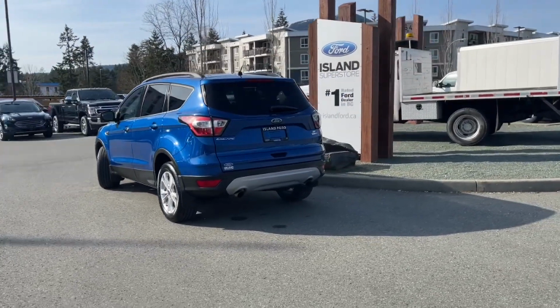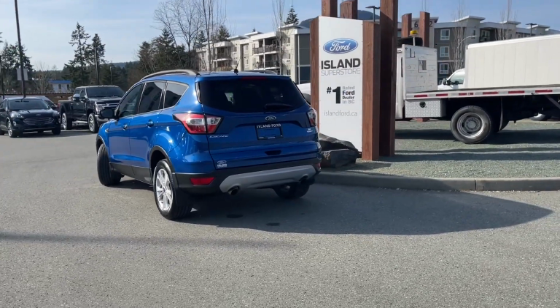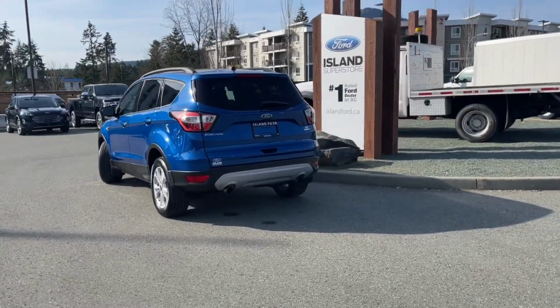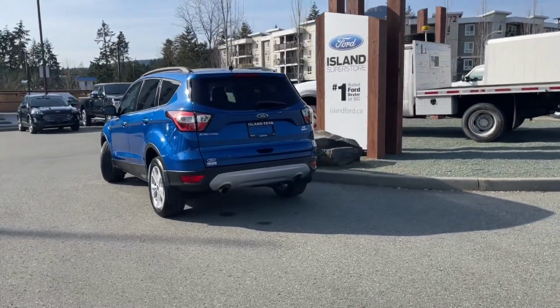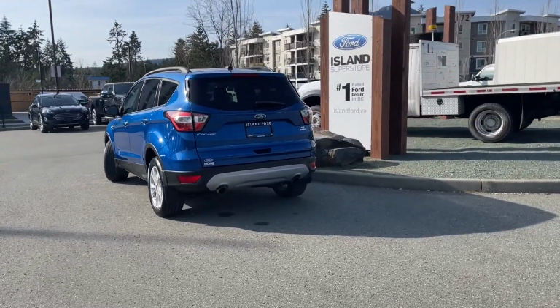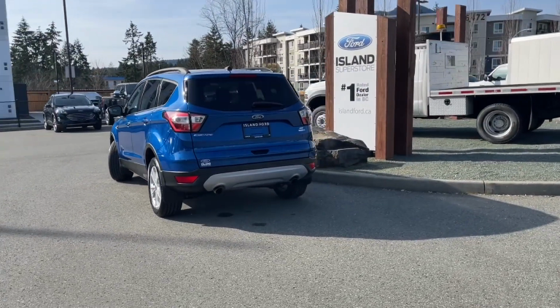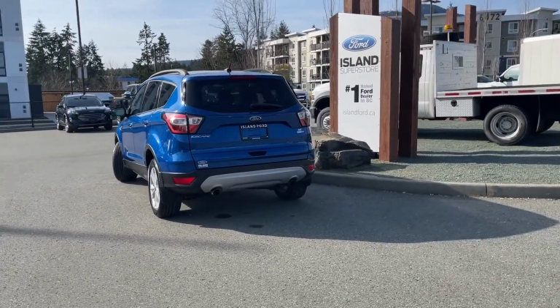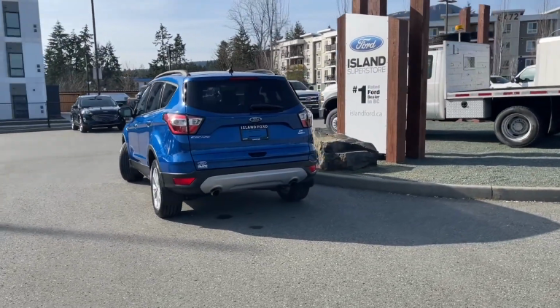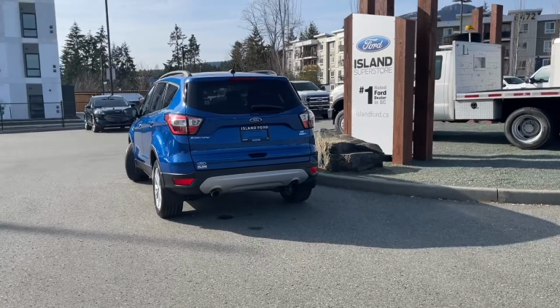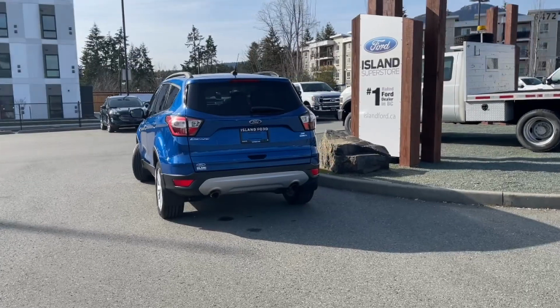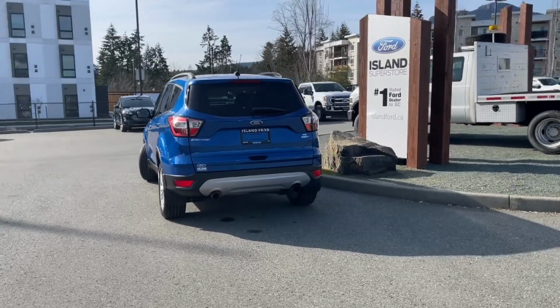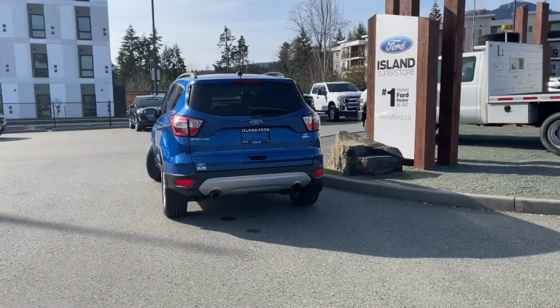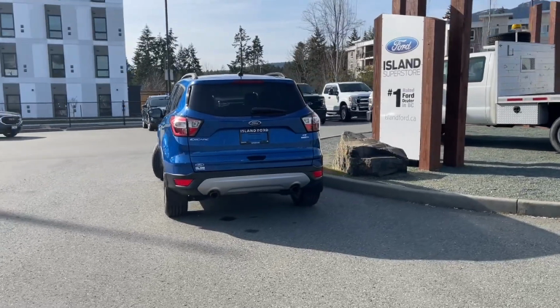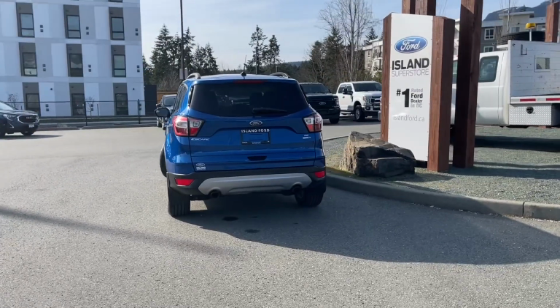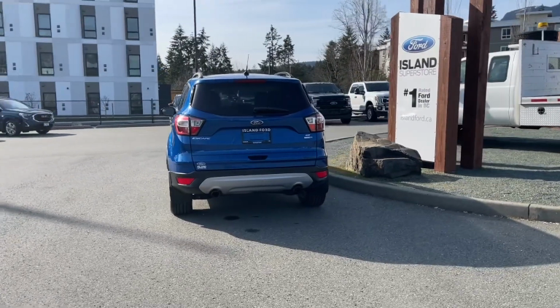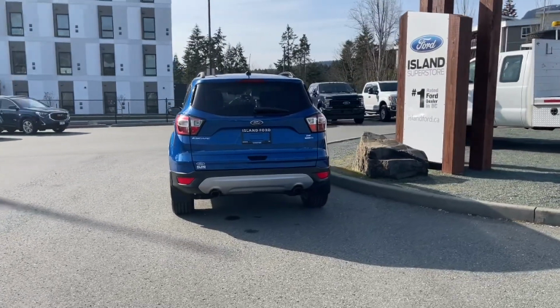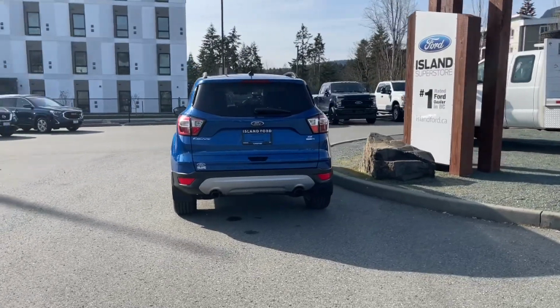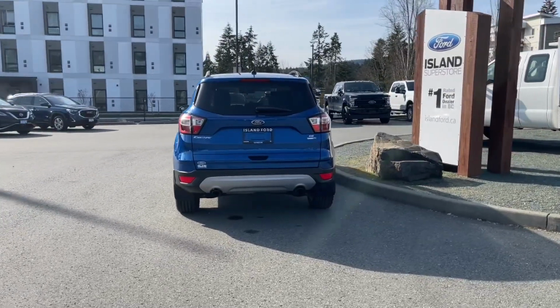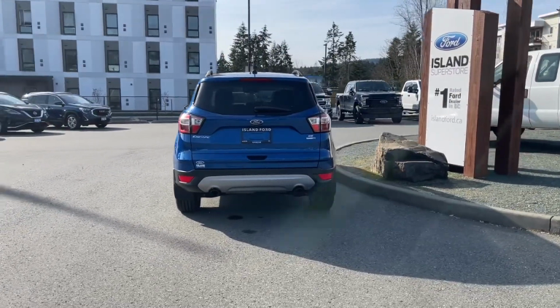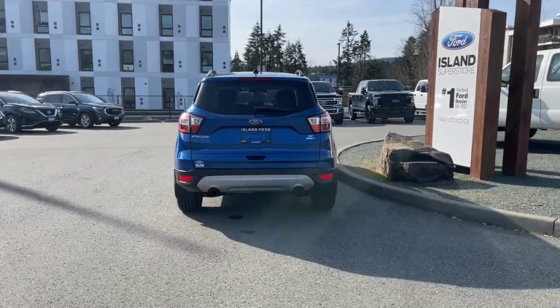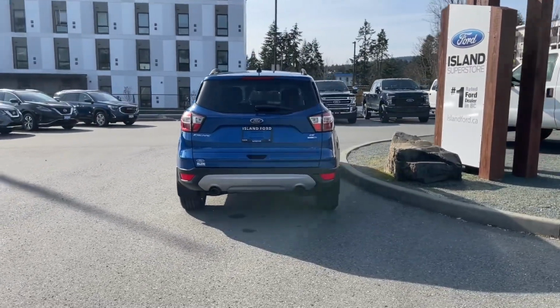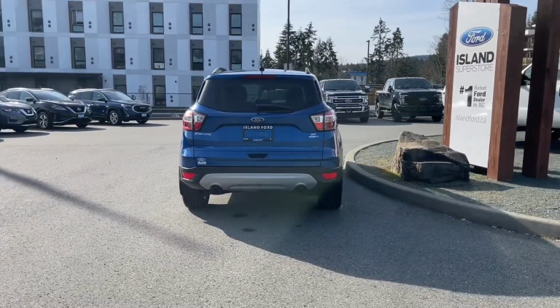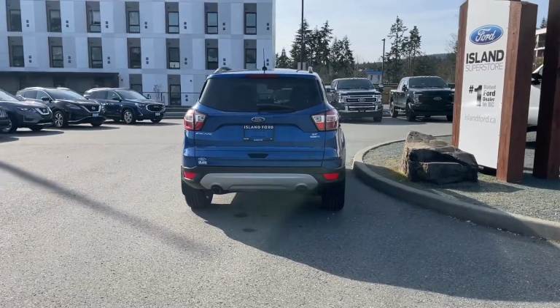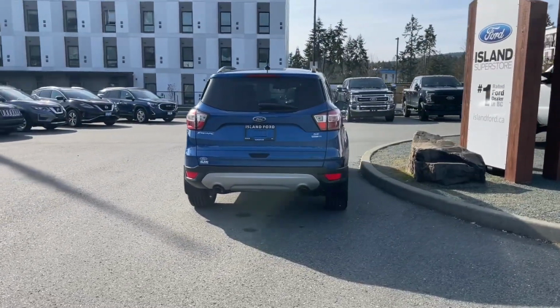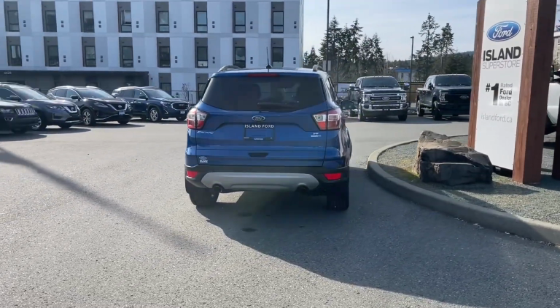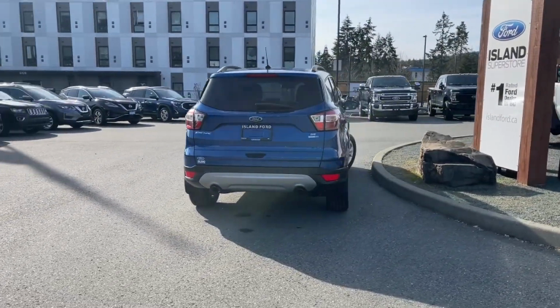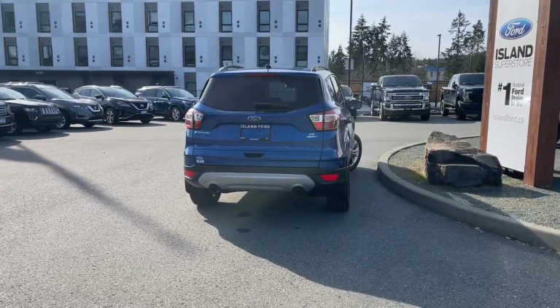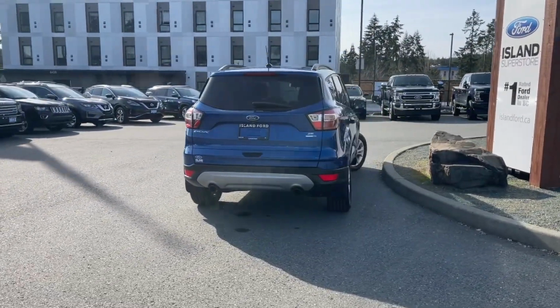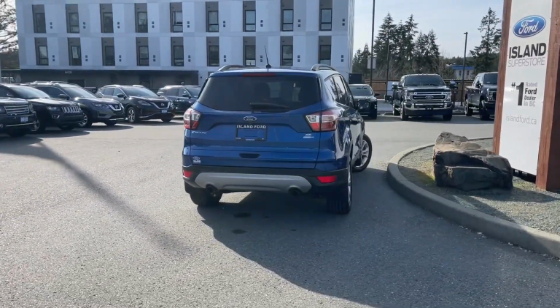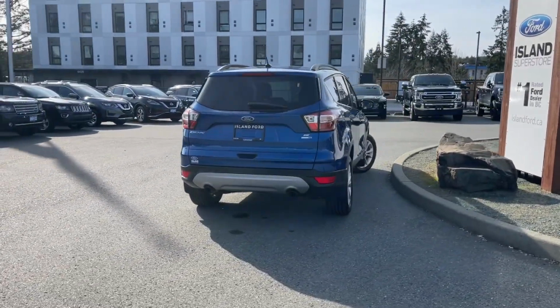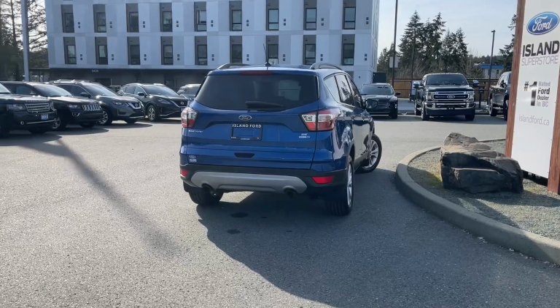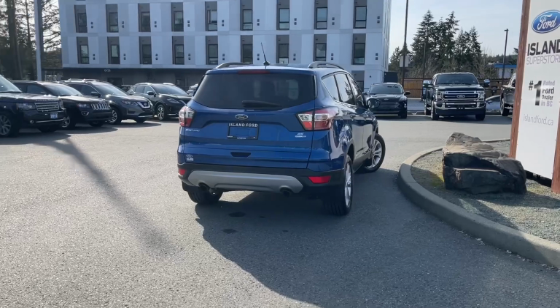If you'd like to take this vehicle out on a test drive, you can book that online at islandford.ca. Stay tuned — we're going to have a look under the hood and inside and out.